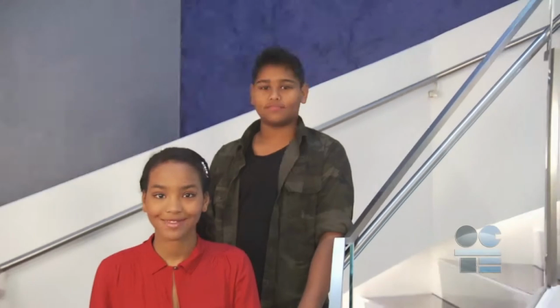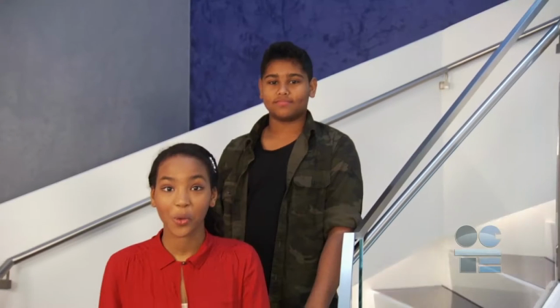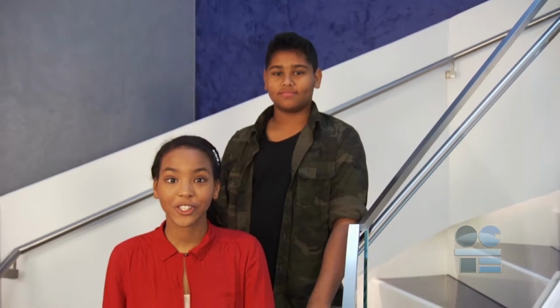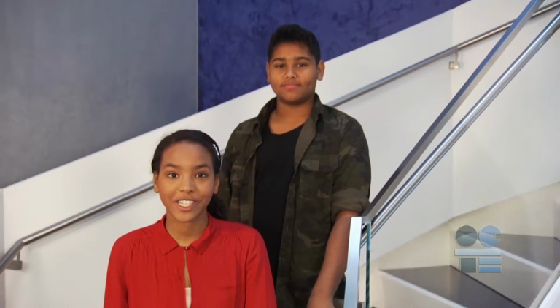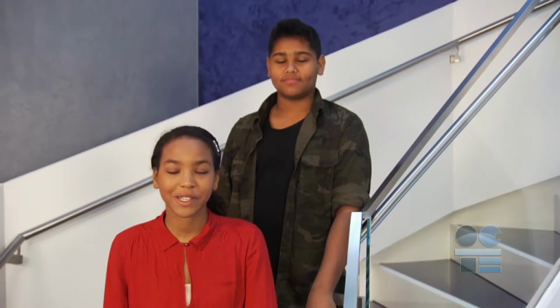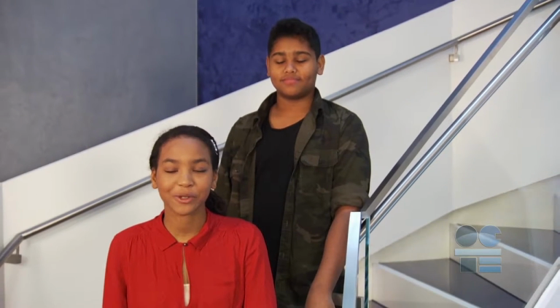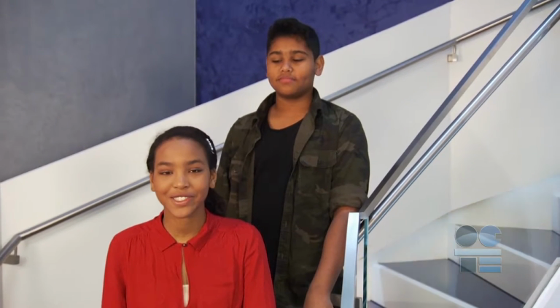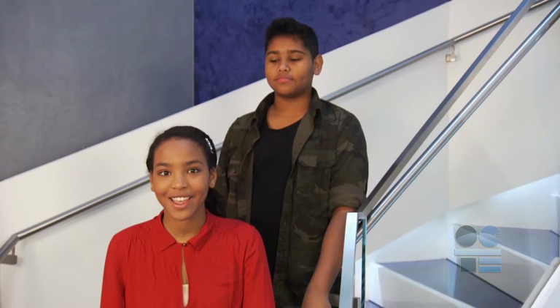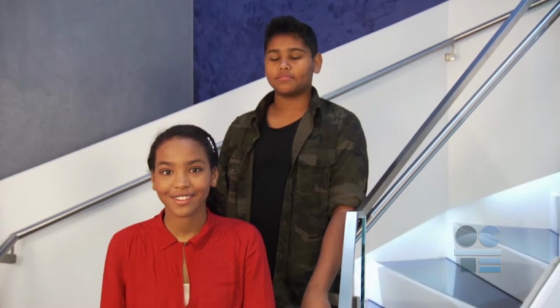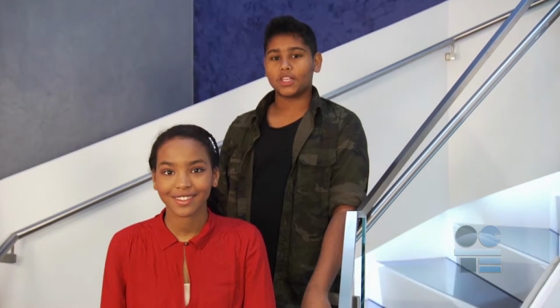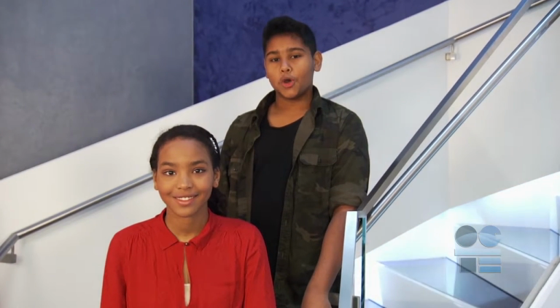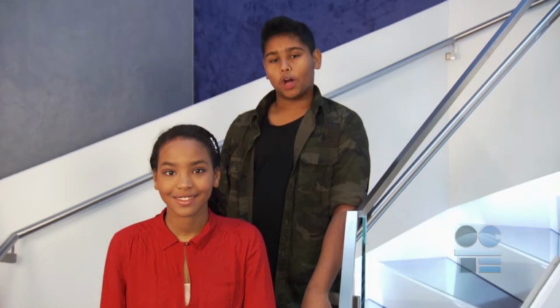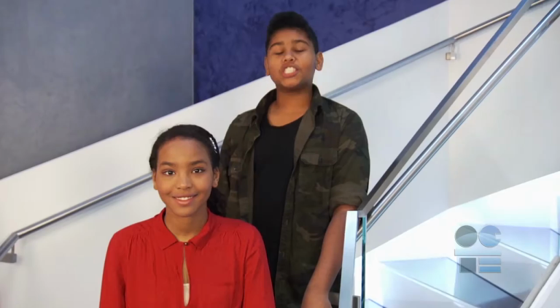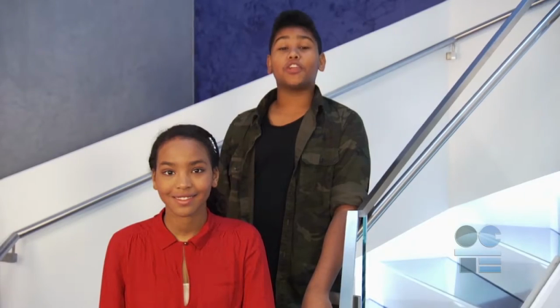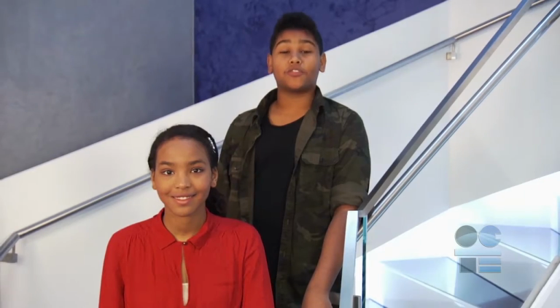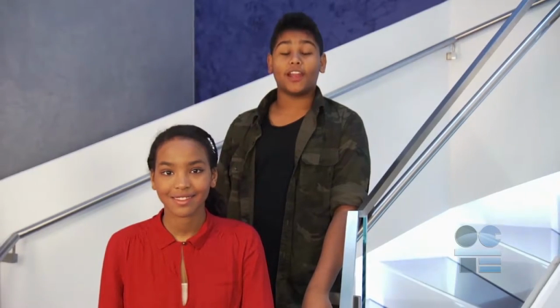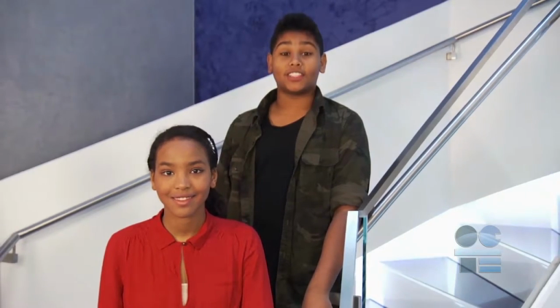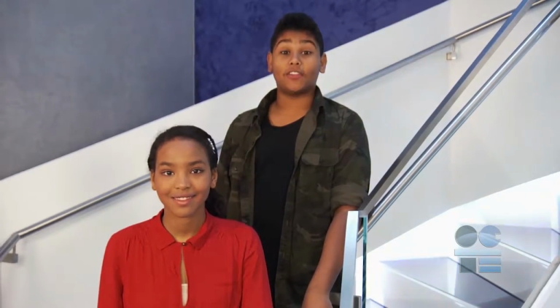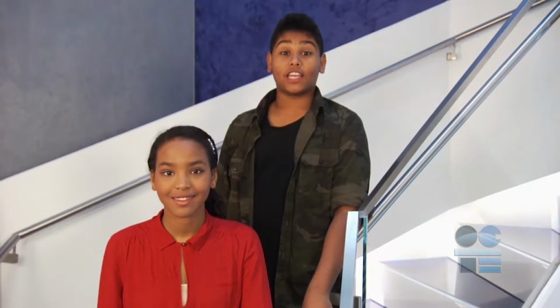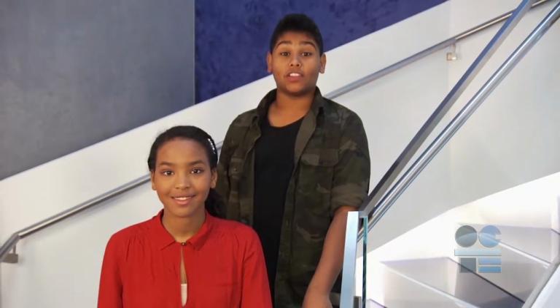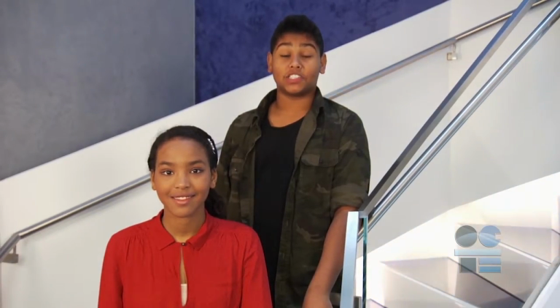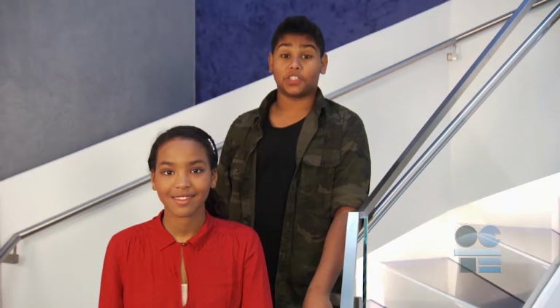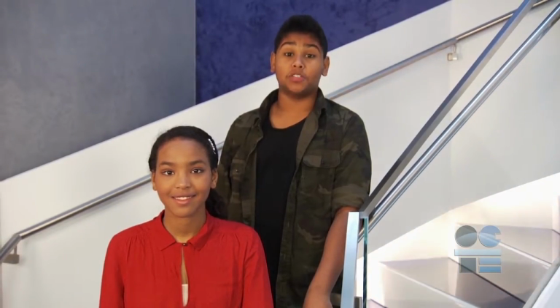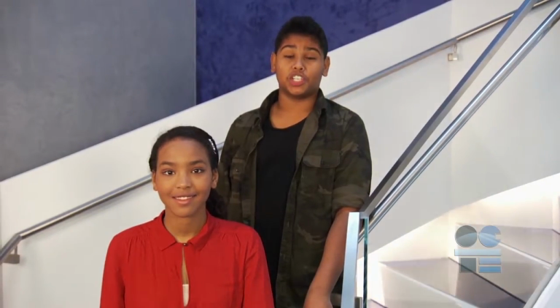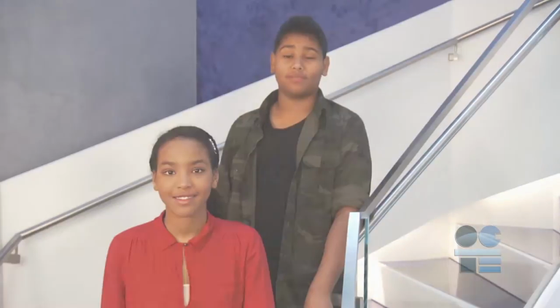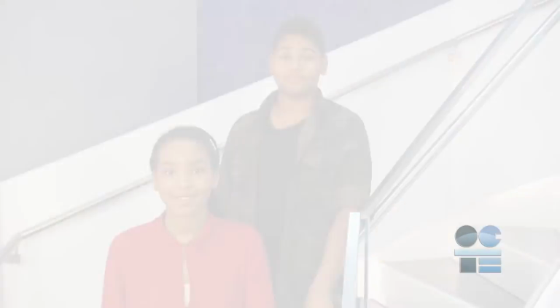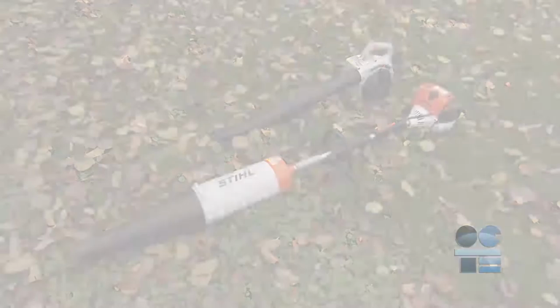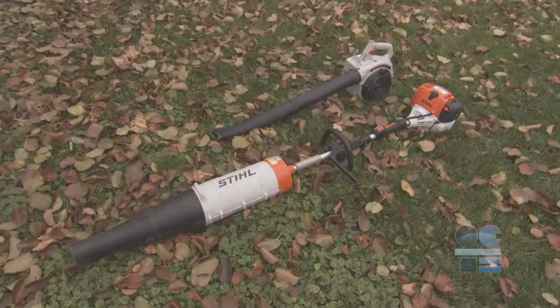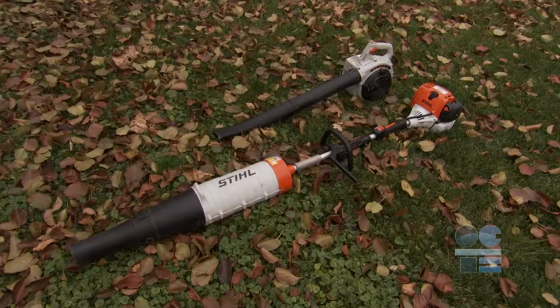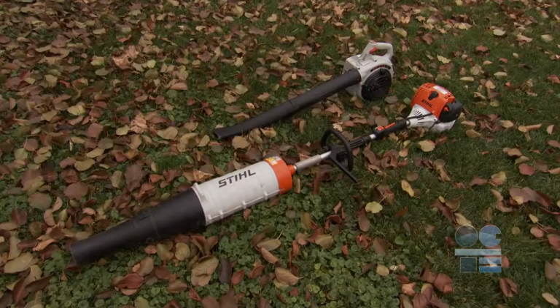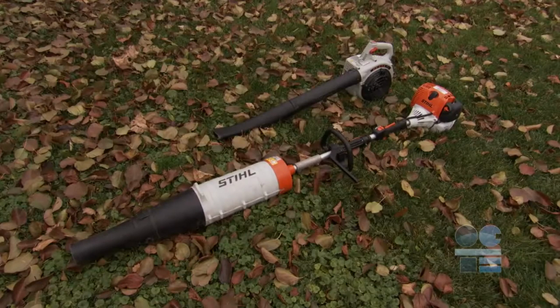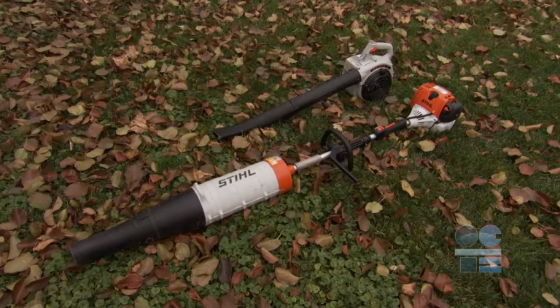We're learning to be tool safe. Watch this video to find out the safety guidelines for this machine. Let's look at the leaf blower.